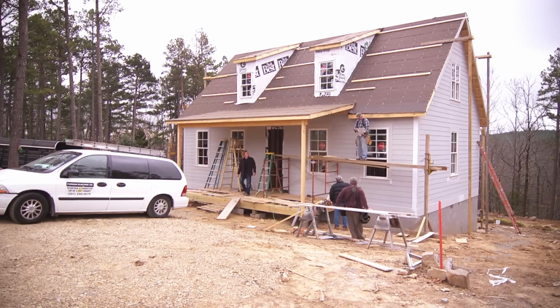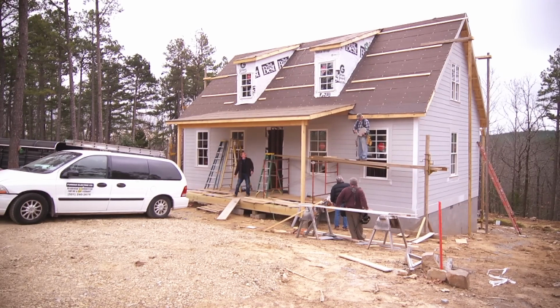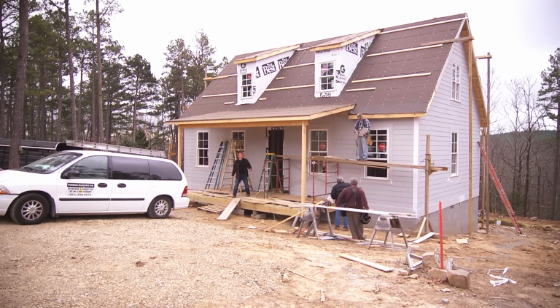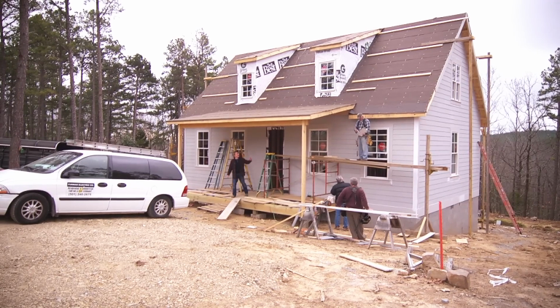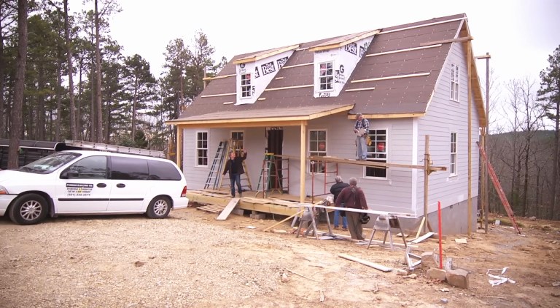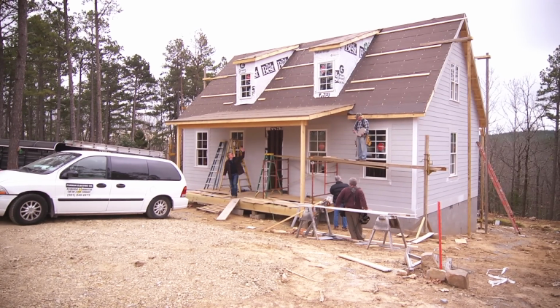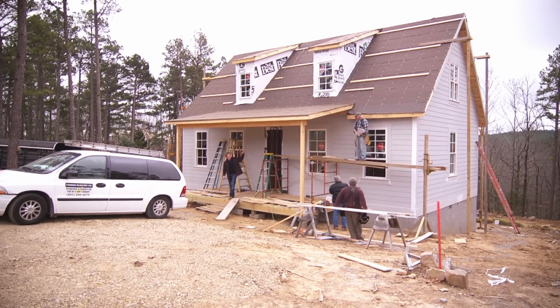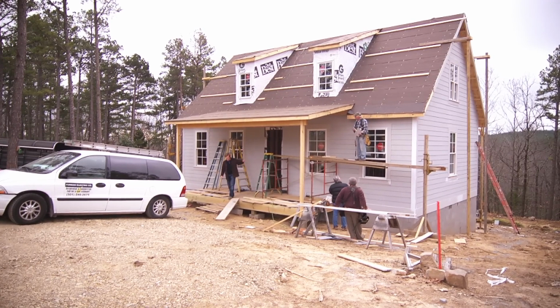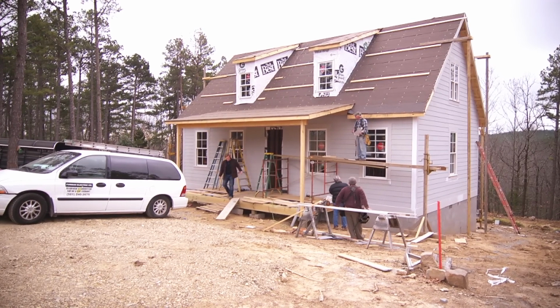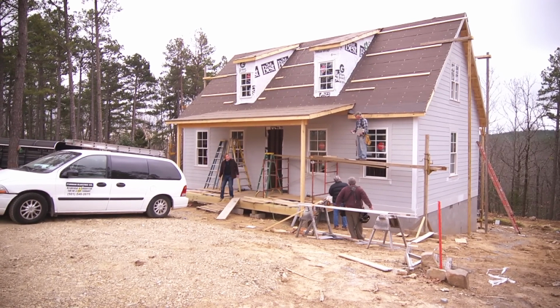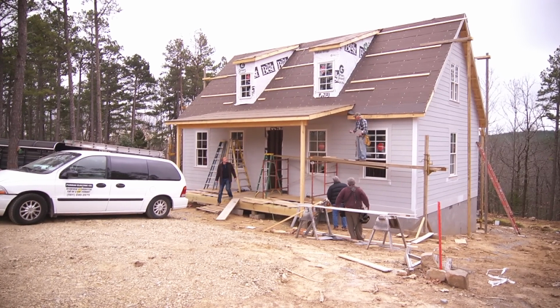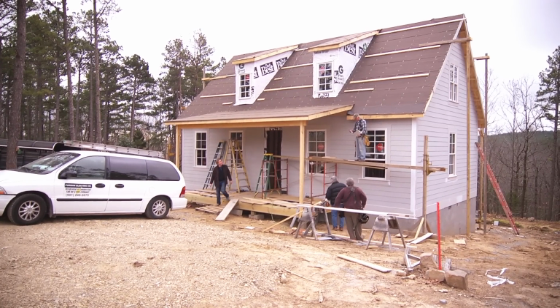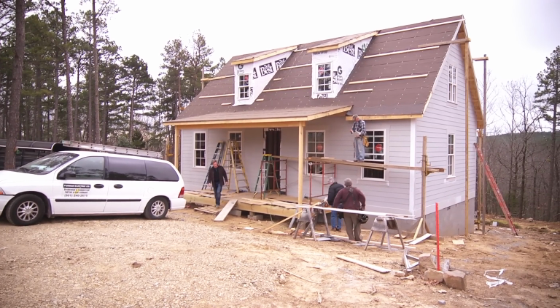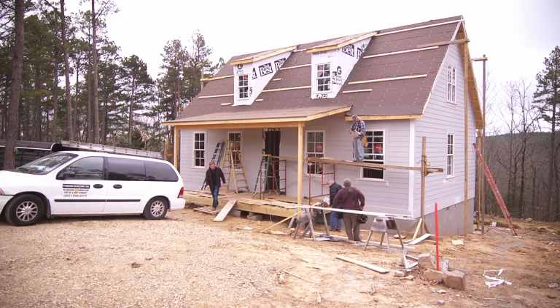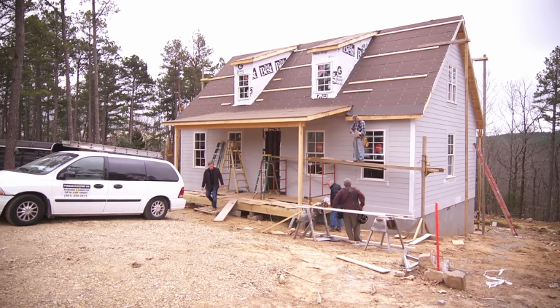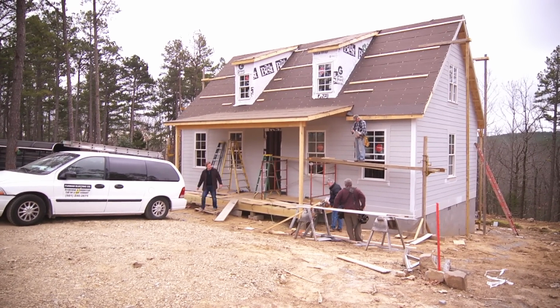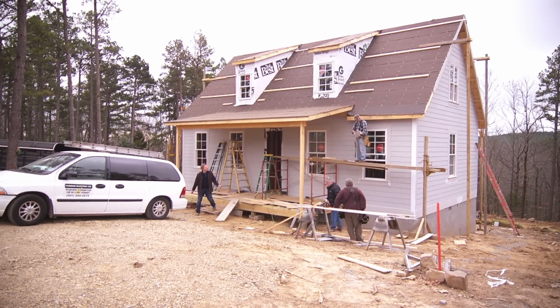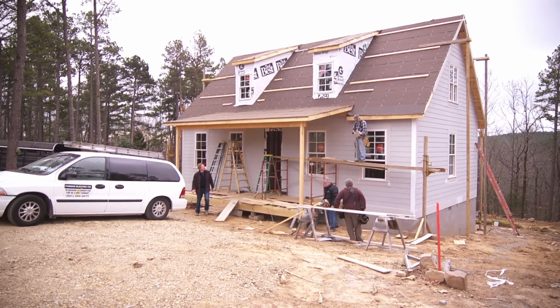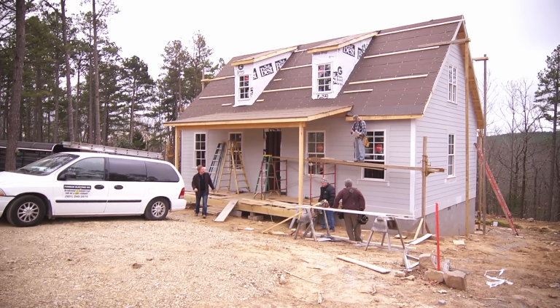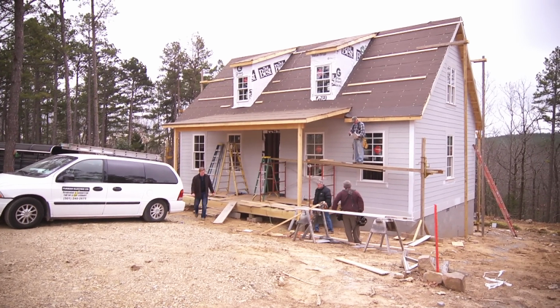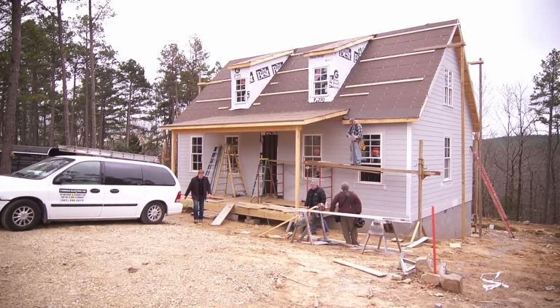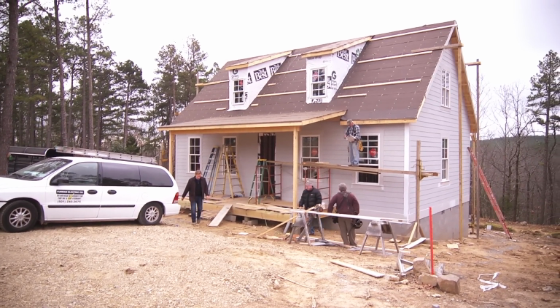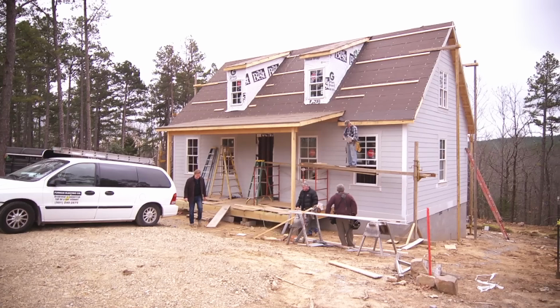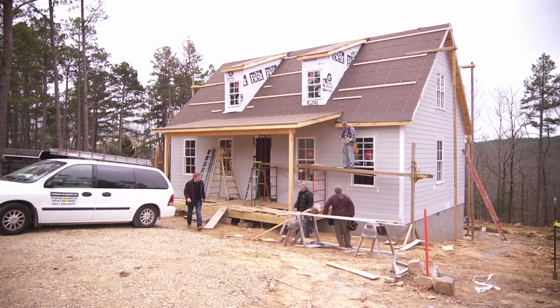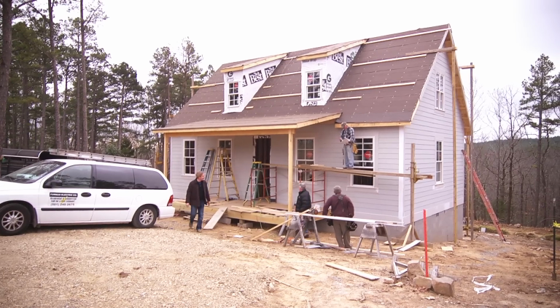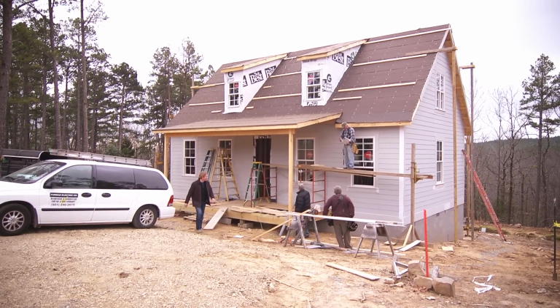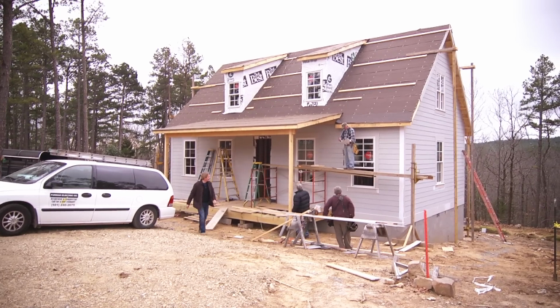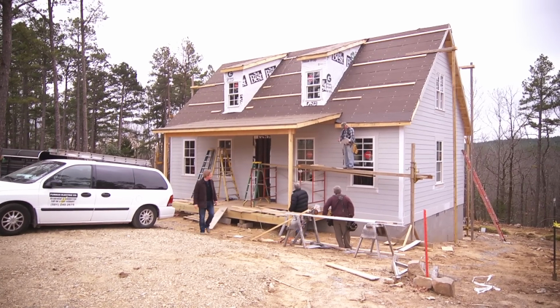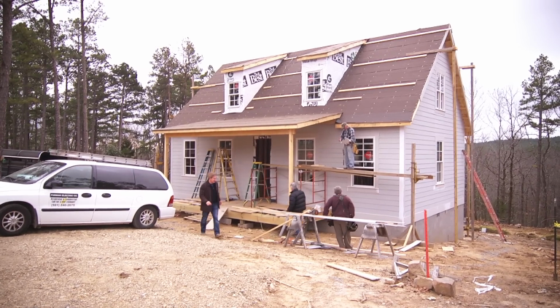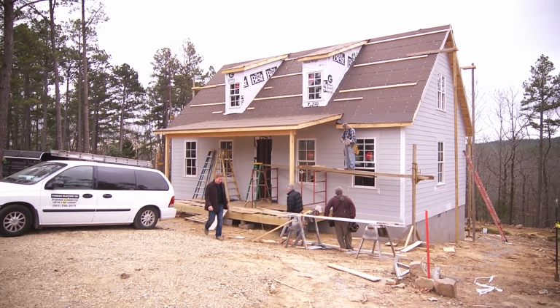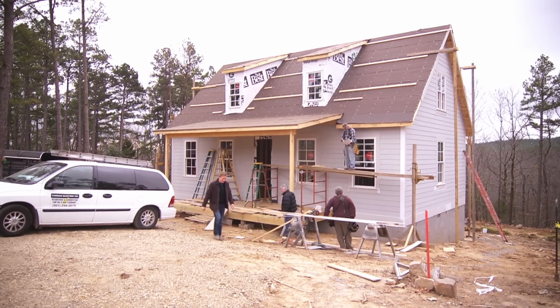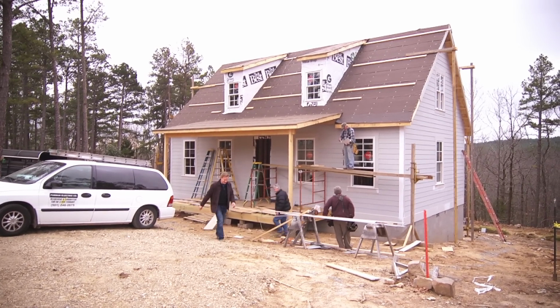Tony, I'm lovin' how the porch is looking. That looks good. It'll look better here in a little bit — I'm working on it. I like that, that's great.